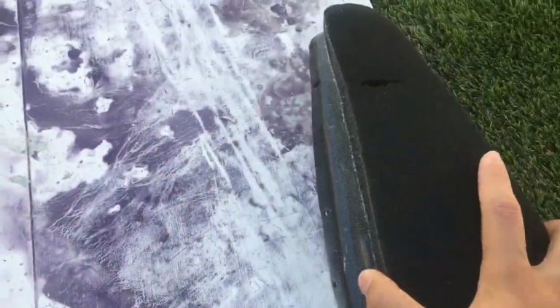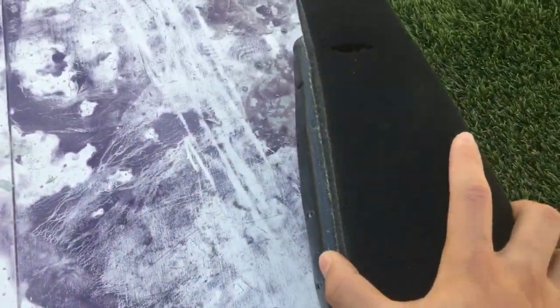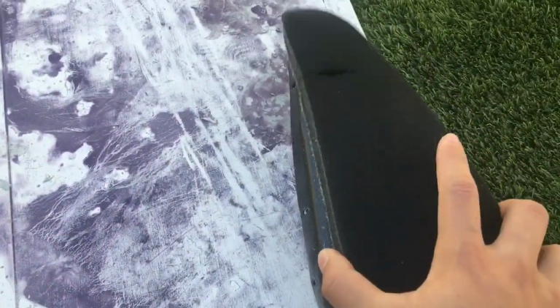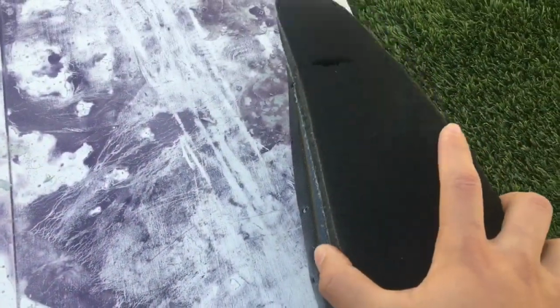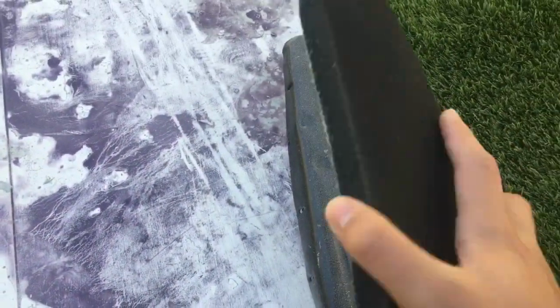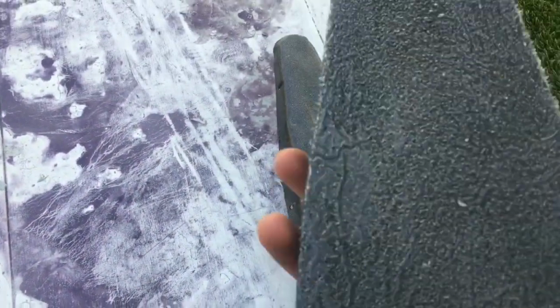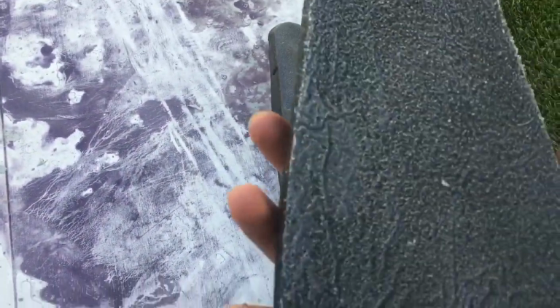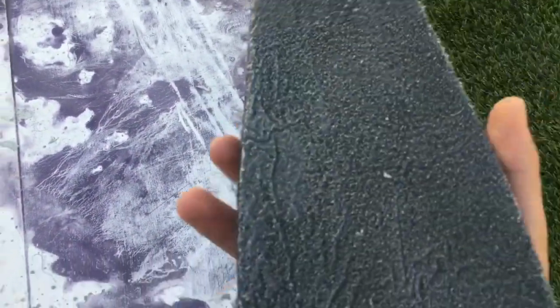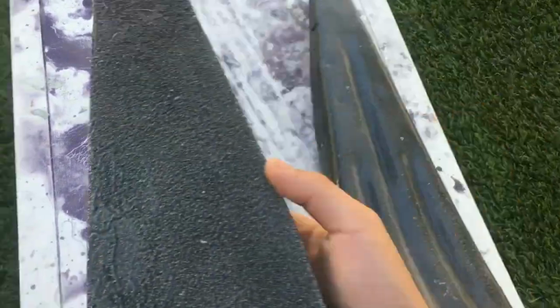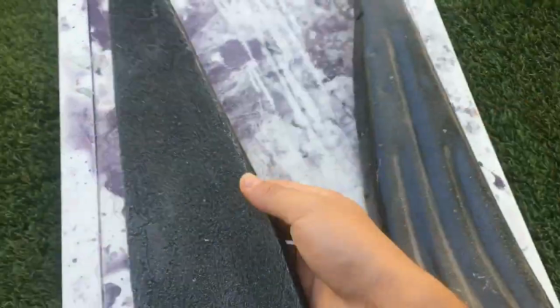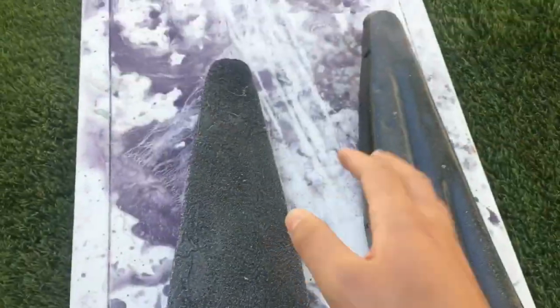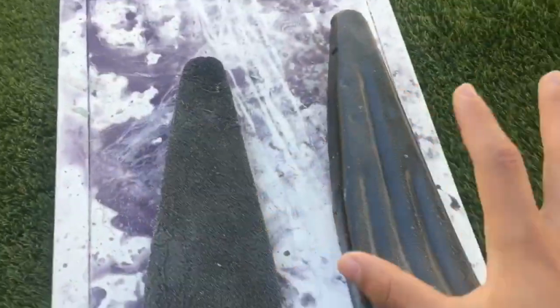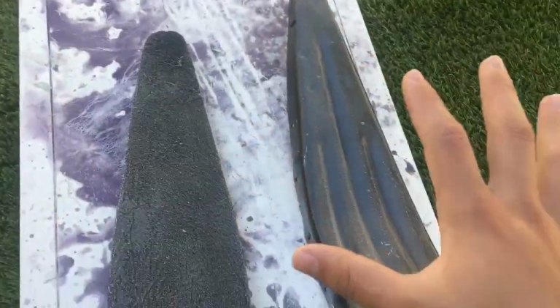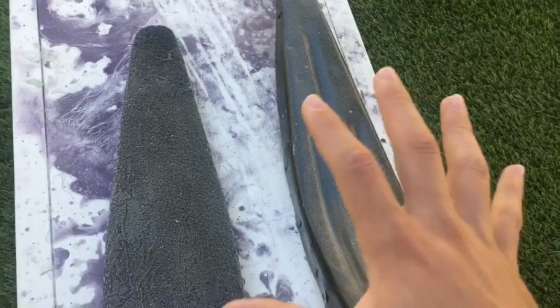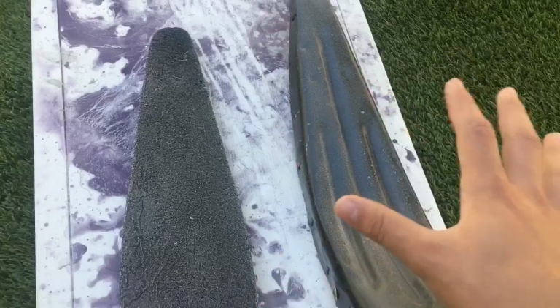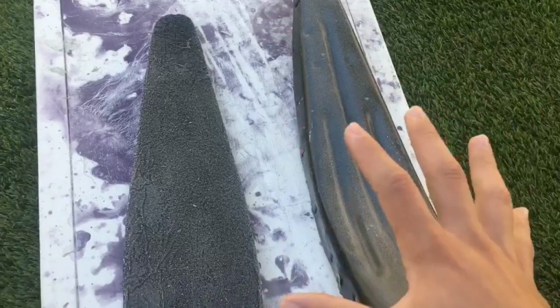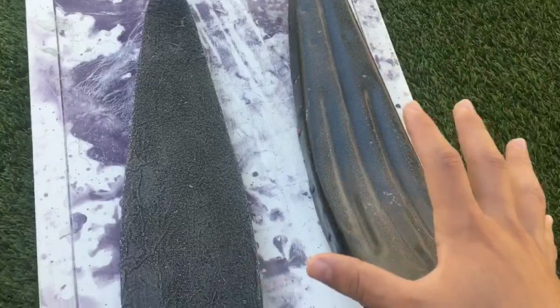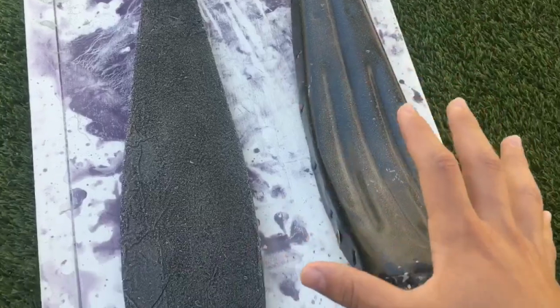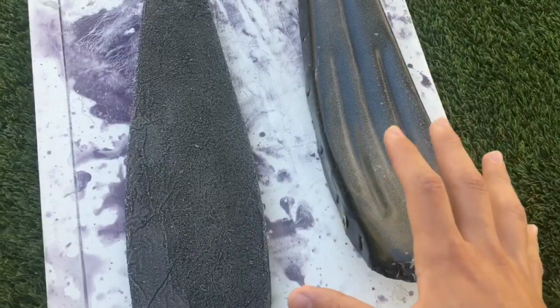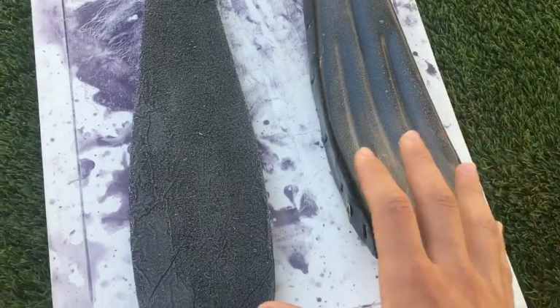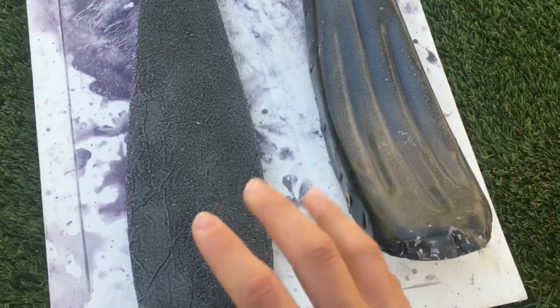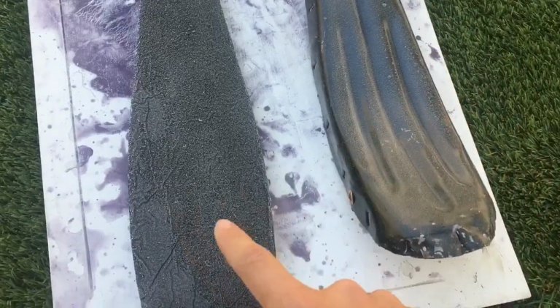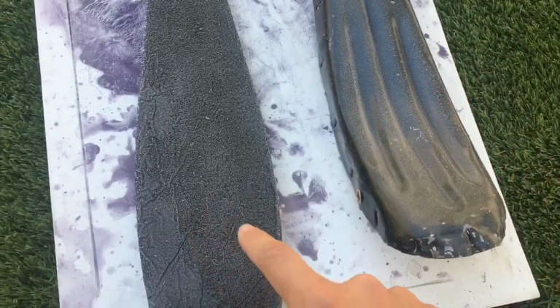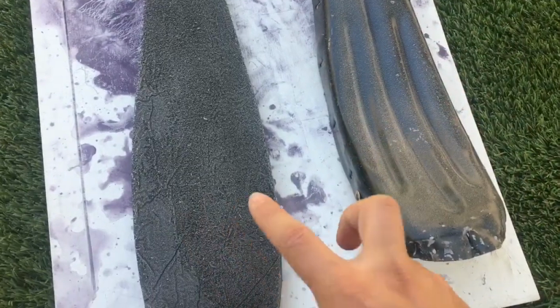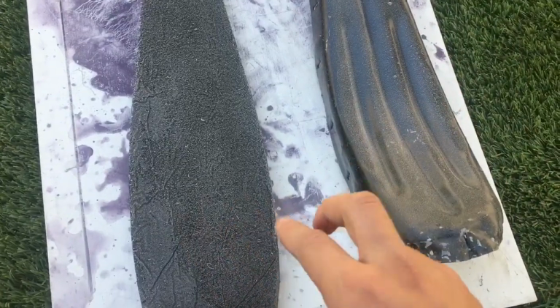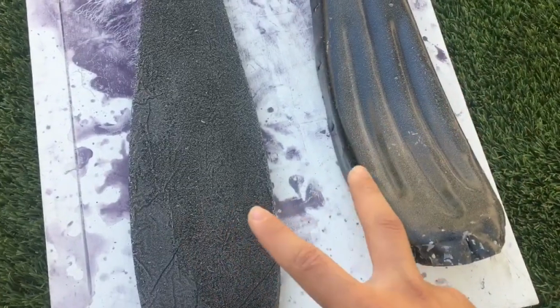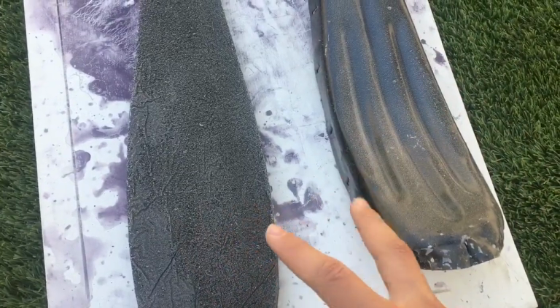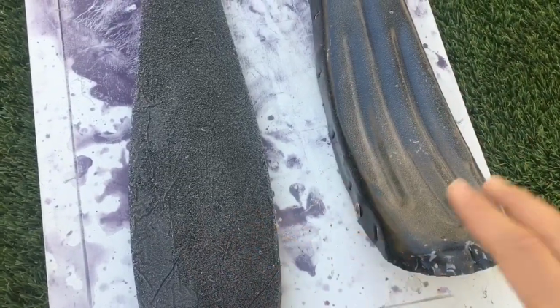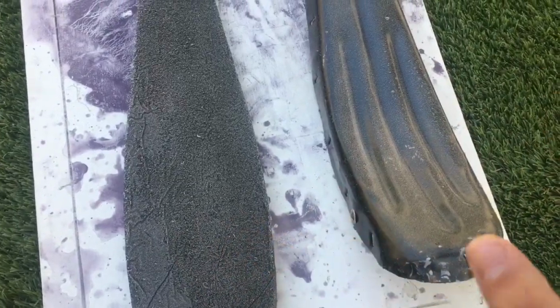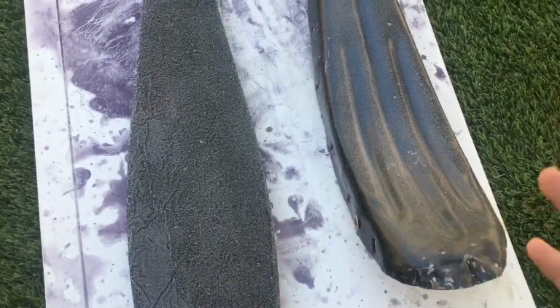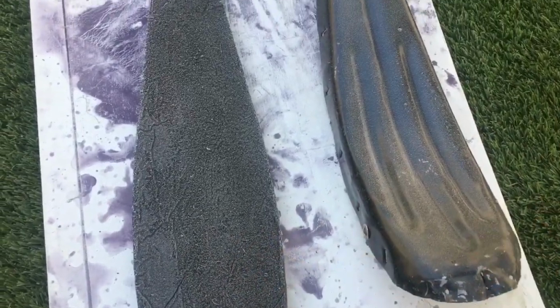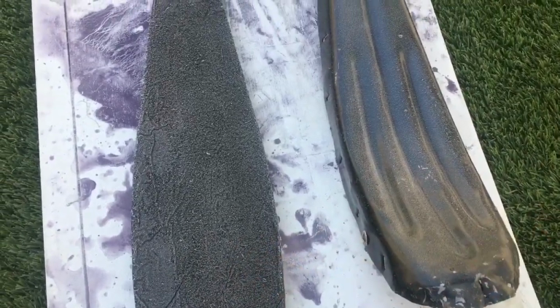Once they've tacked up, you want to stick them together and line them all up good before you do that, because these will not come apart once they're stuck together.